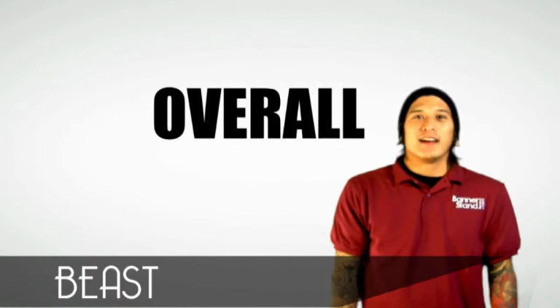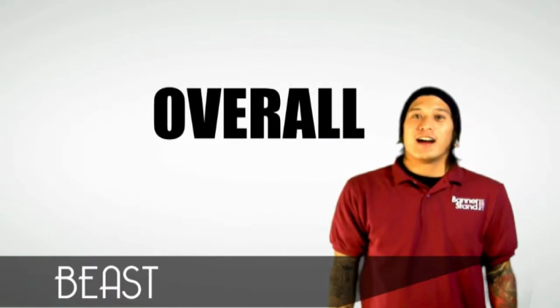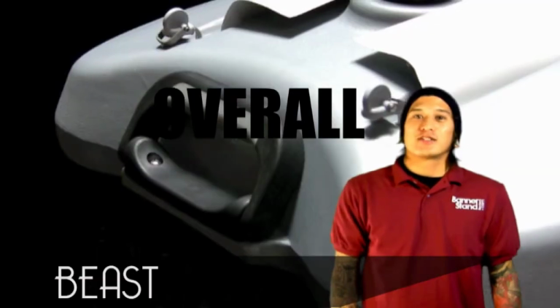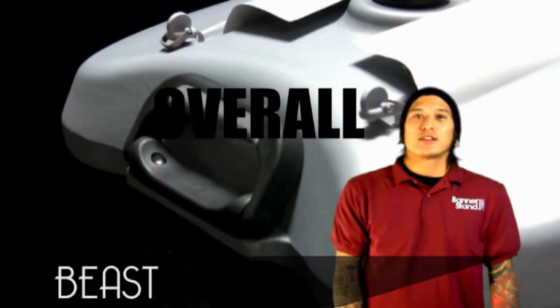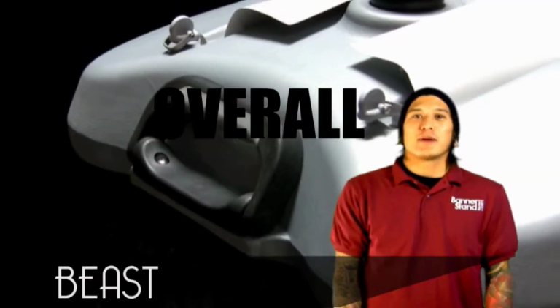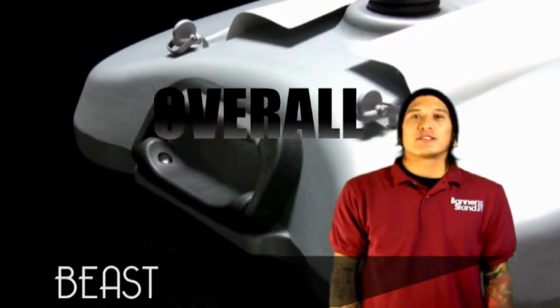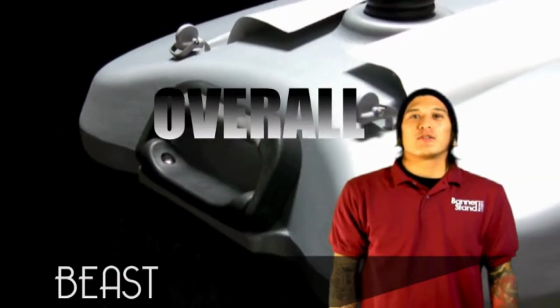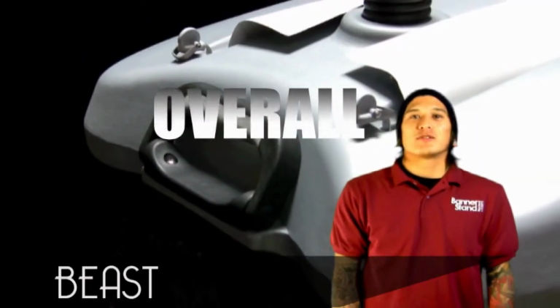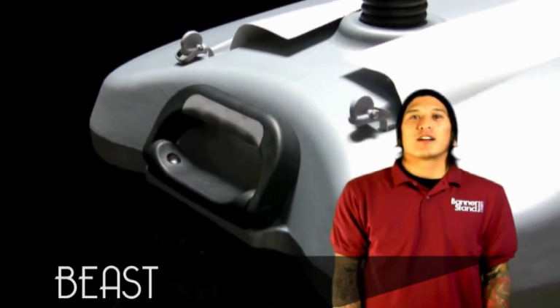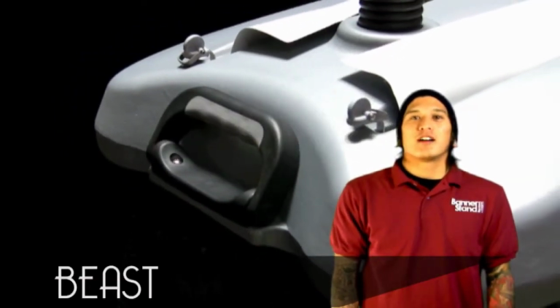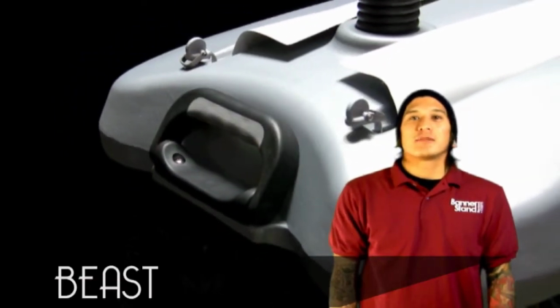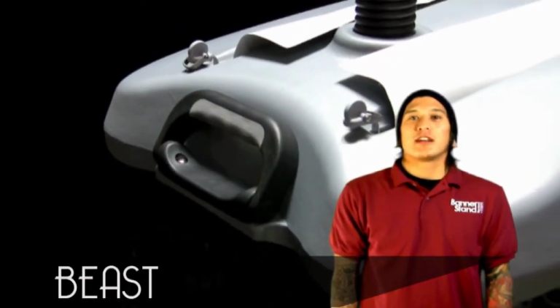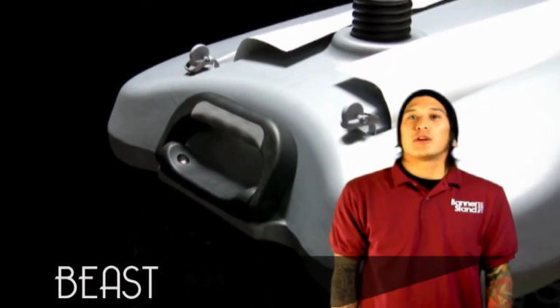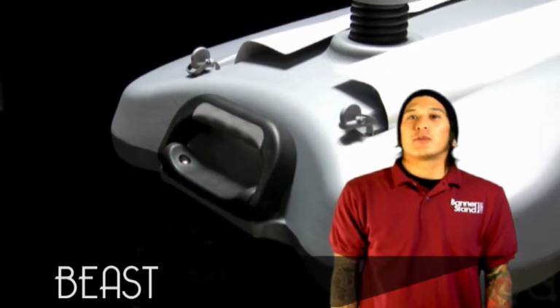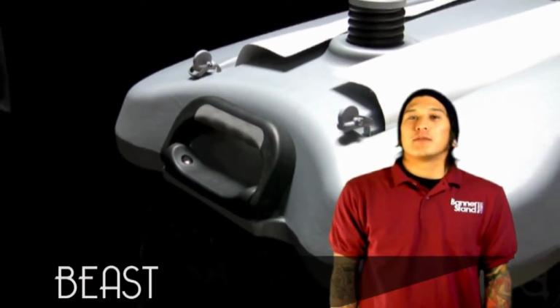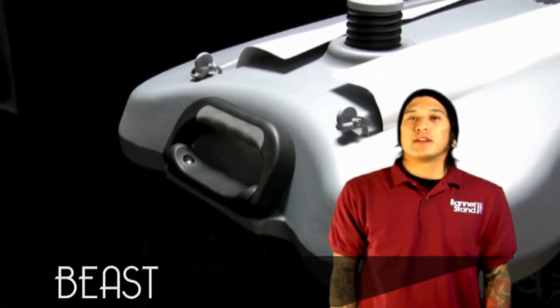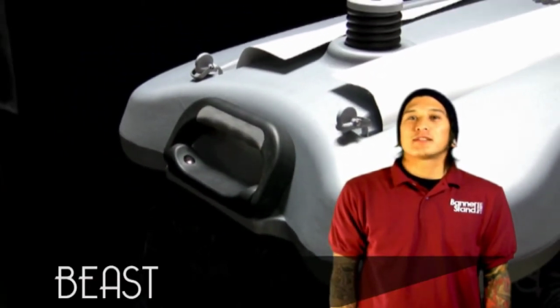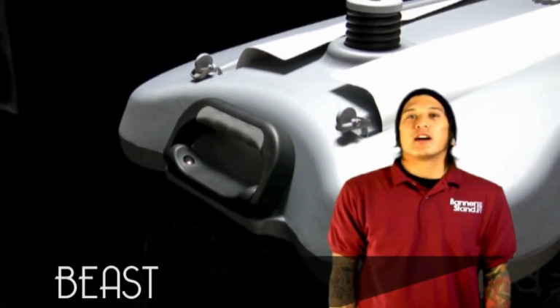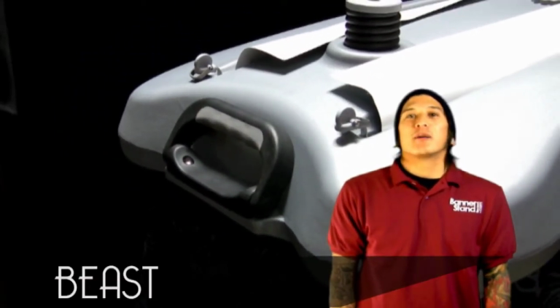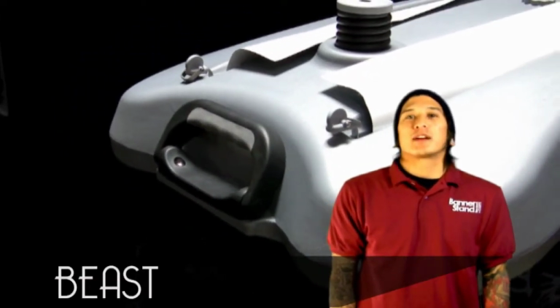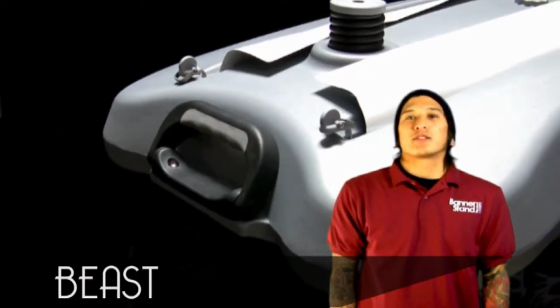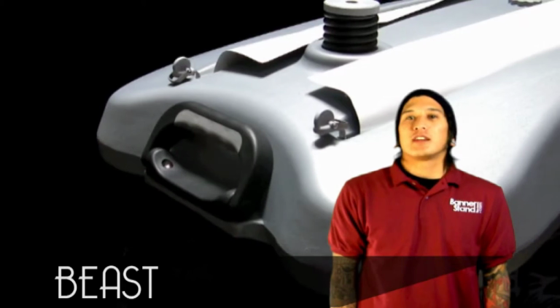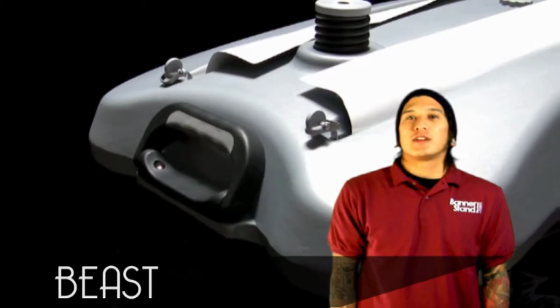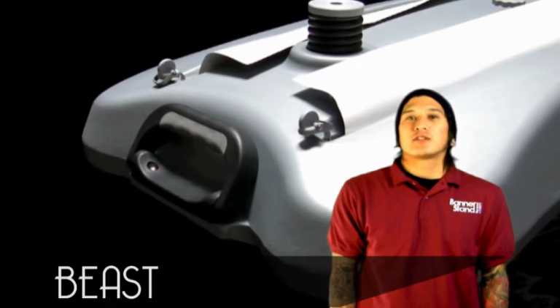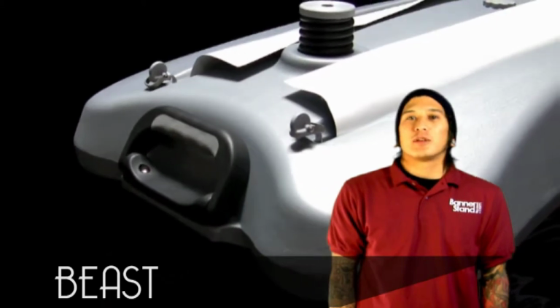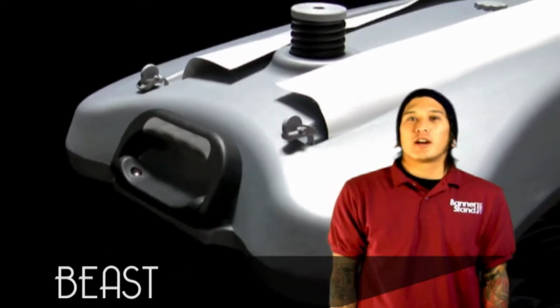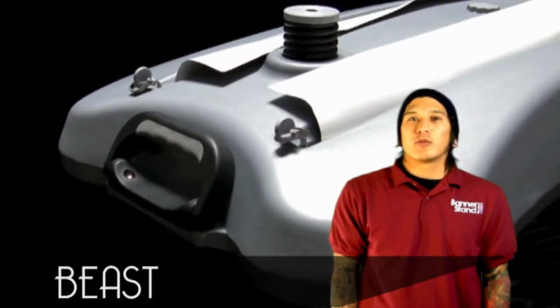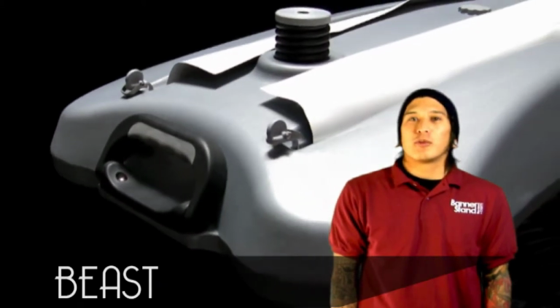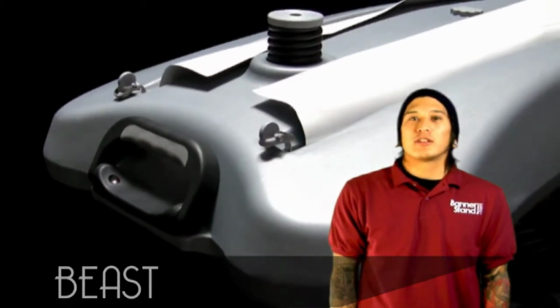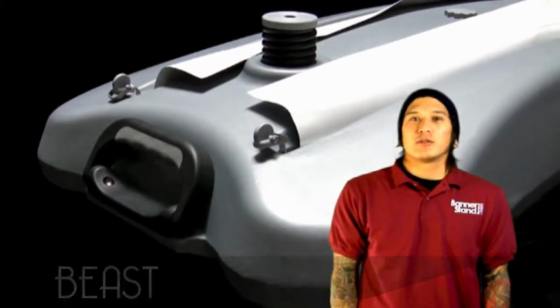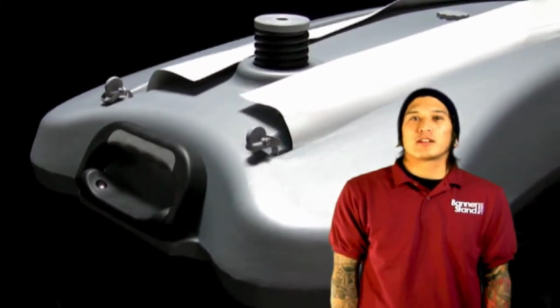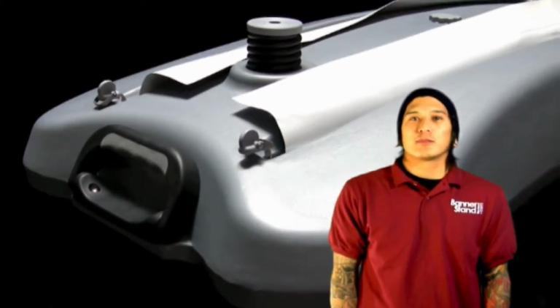Hi, it's Chris from BannerStandReviews.com. Today we're here with the Beast. Up next are the key features that we thought were important to you, the customer.